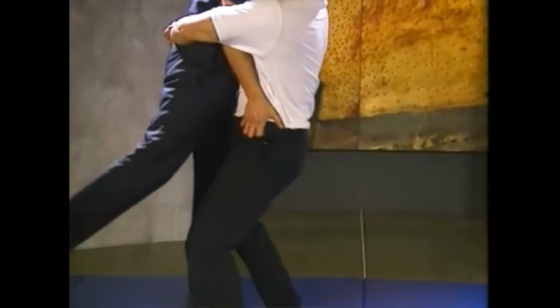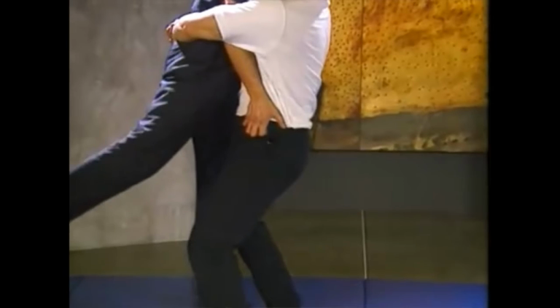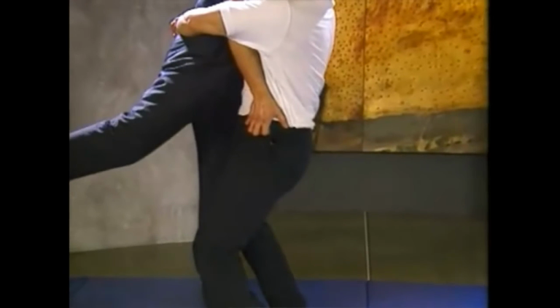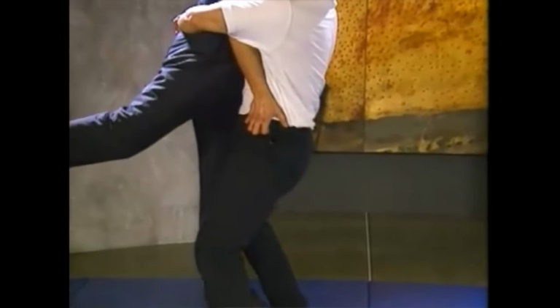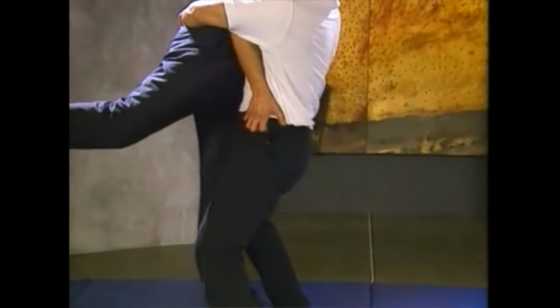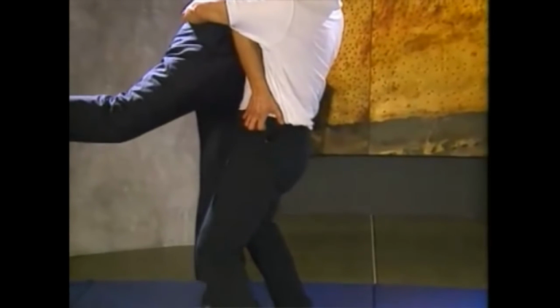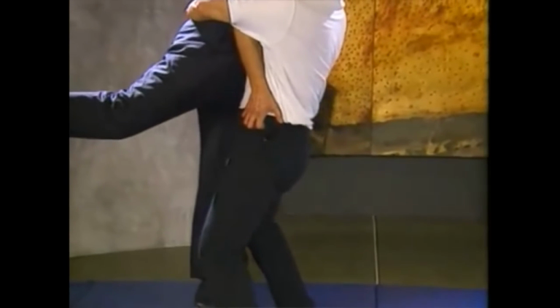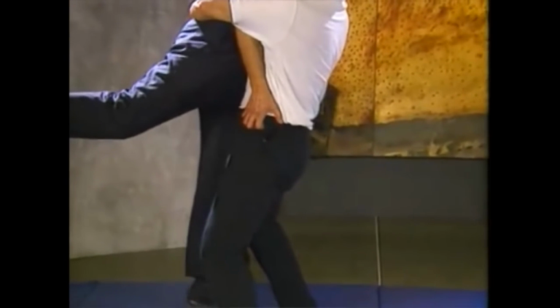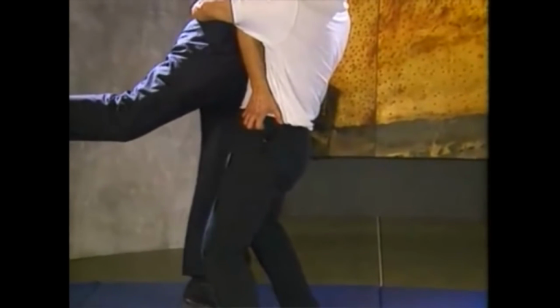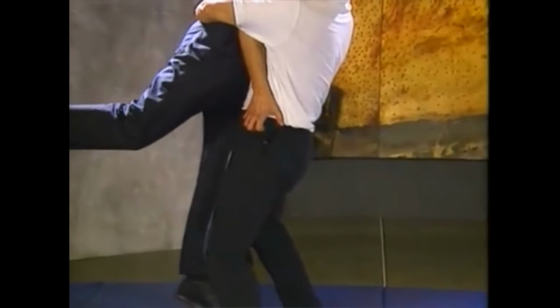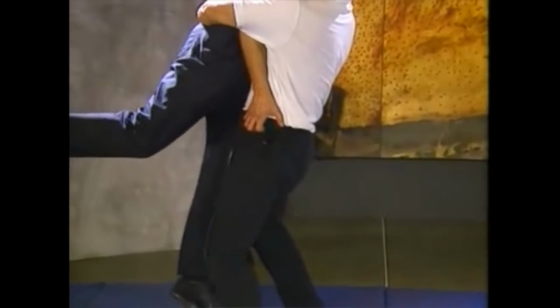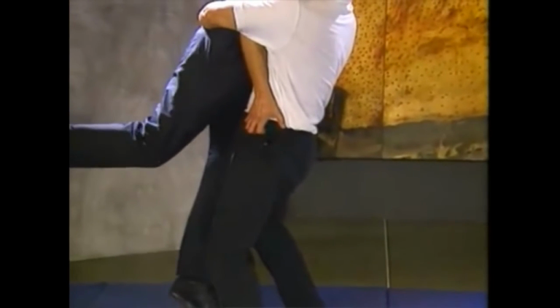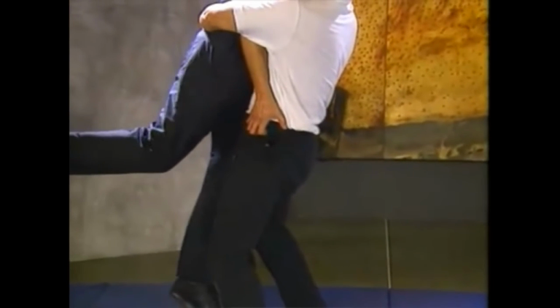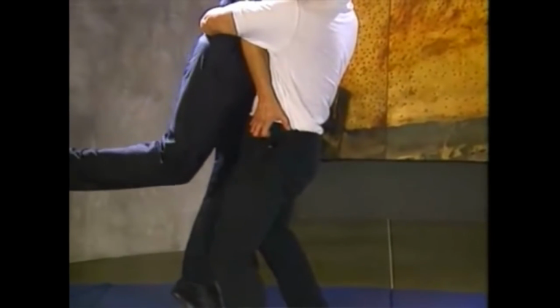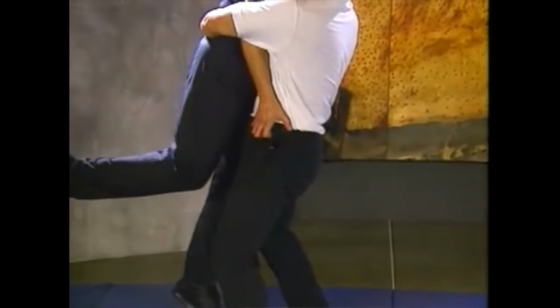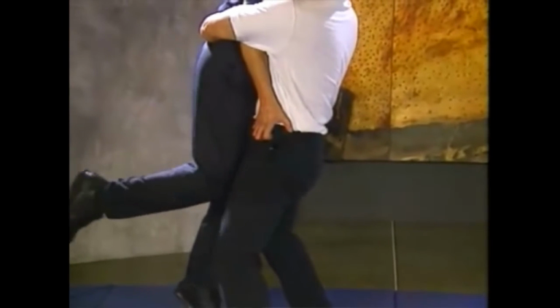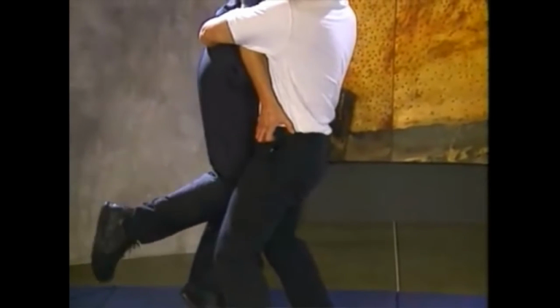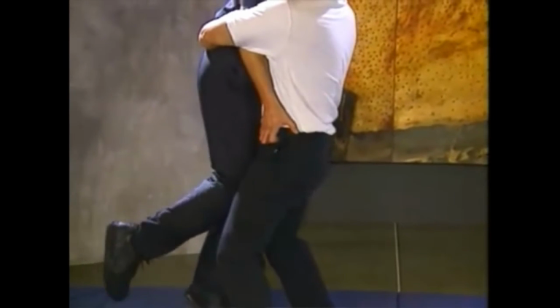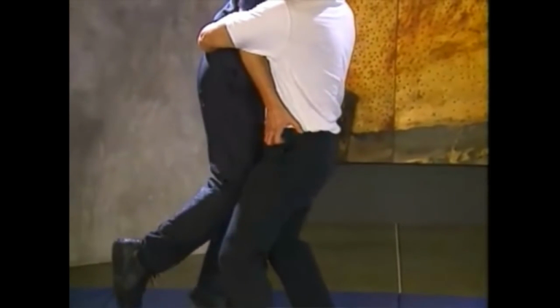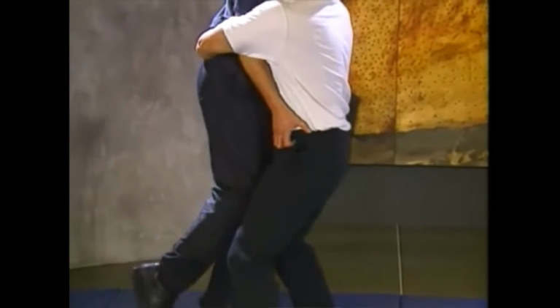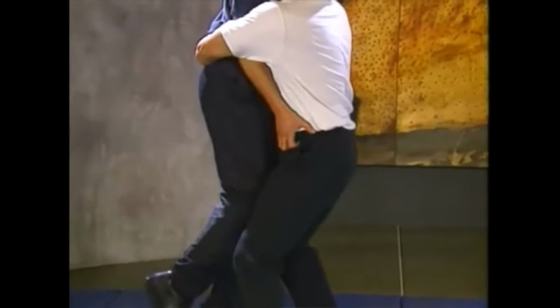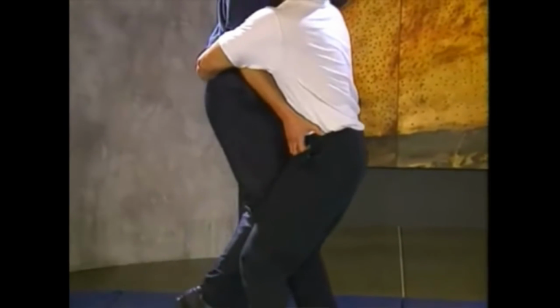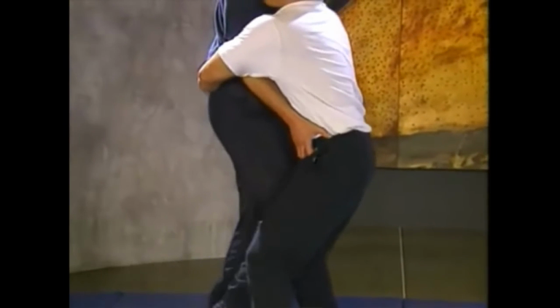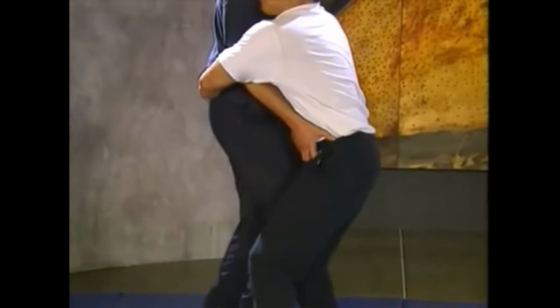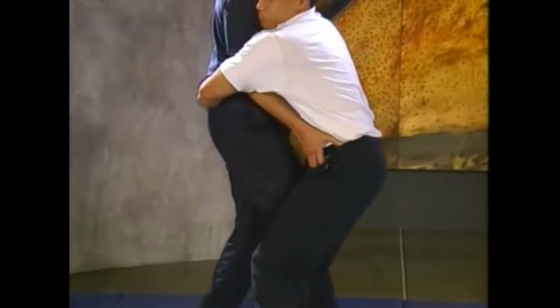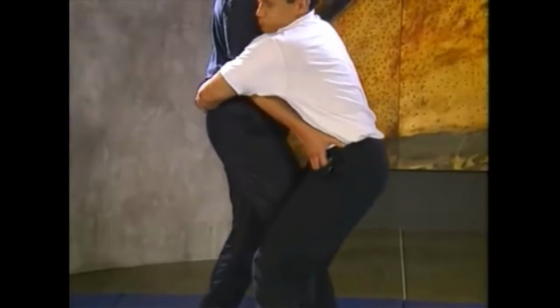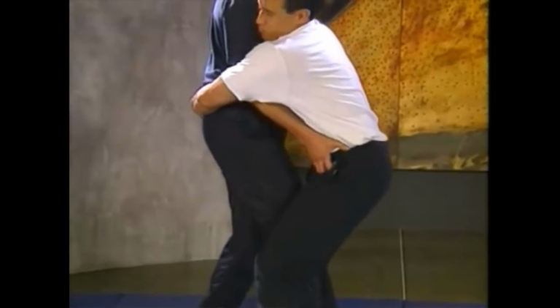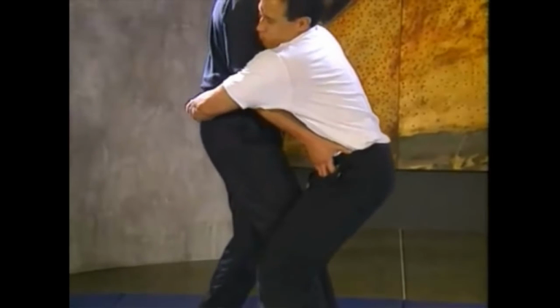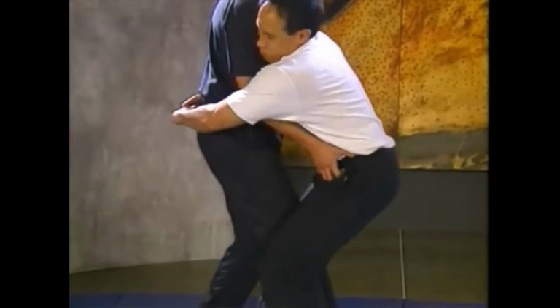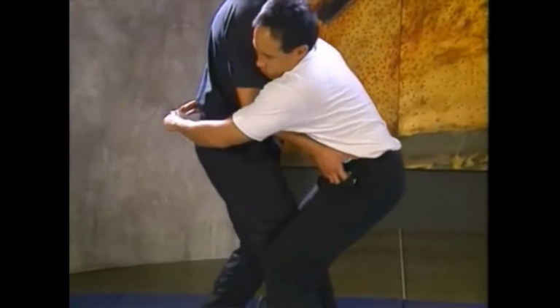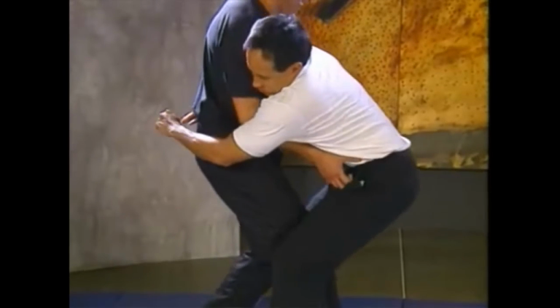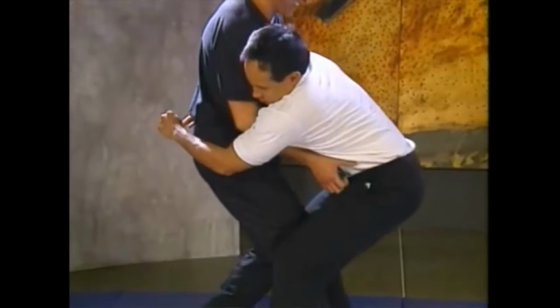The assailant grabs you from the front and lifts you off your feet. Swing your foot back and deliver an upward knee blow to the assailant's groin.